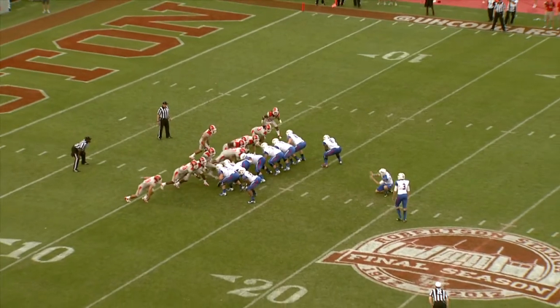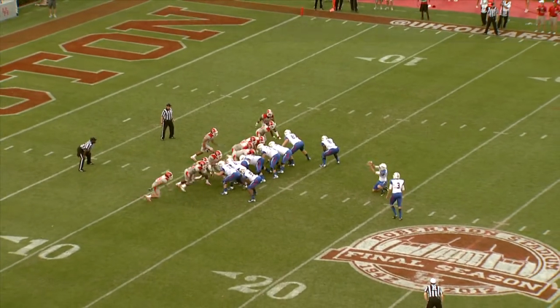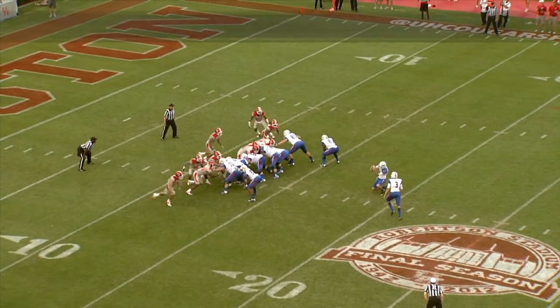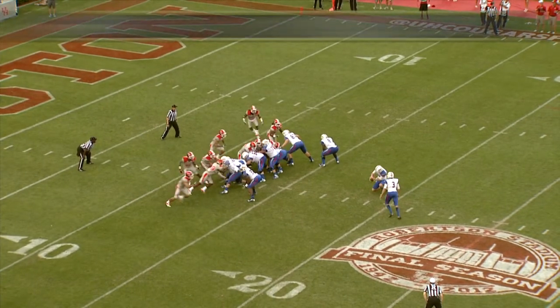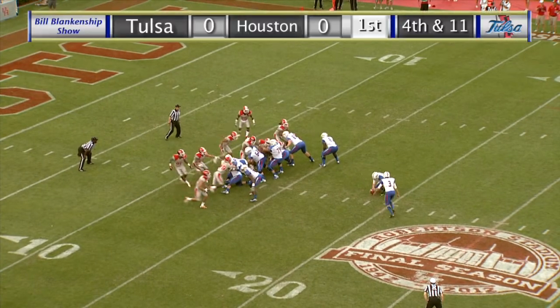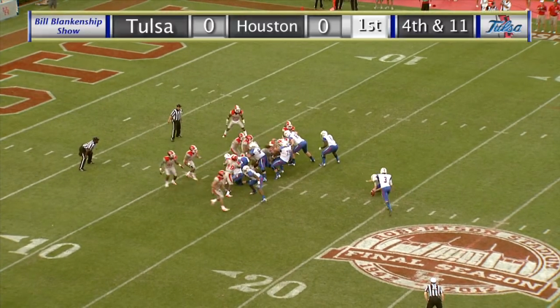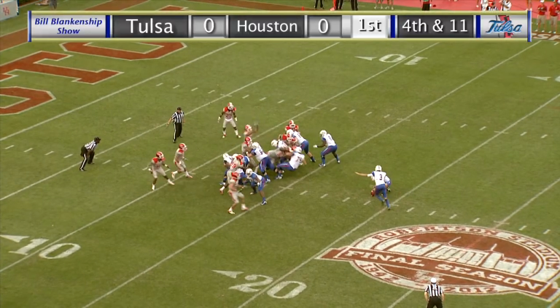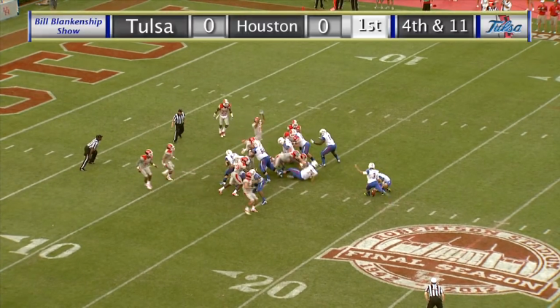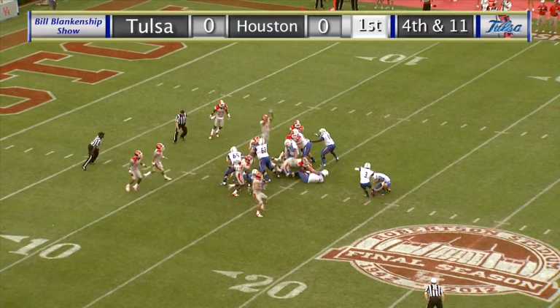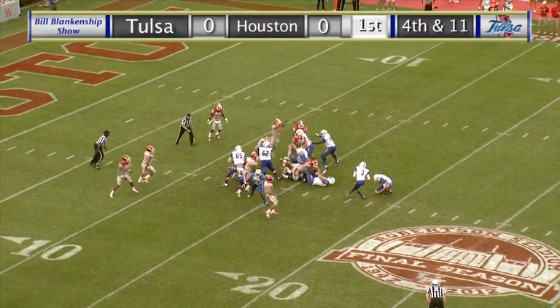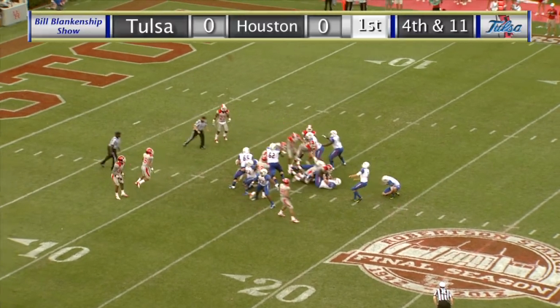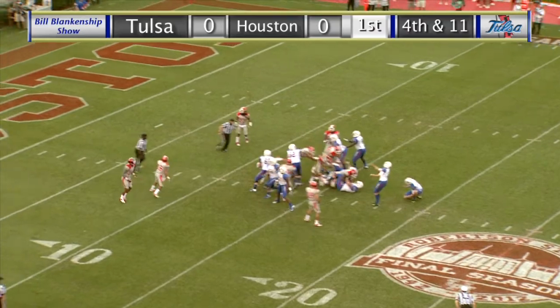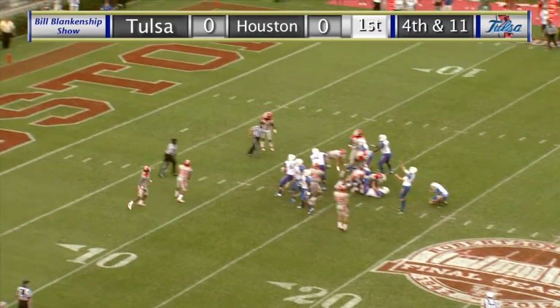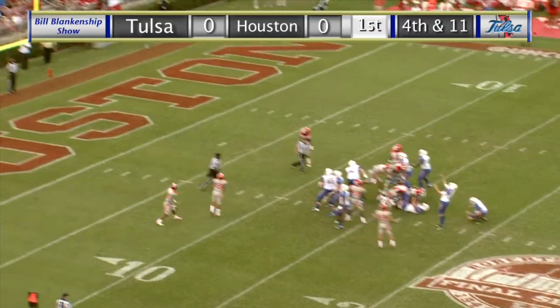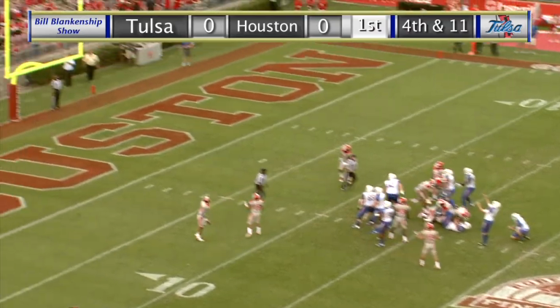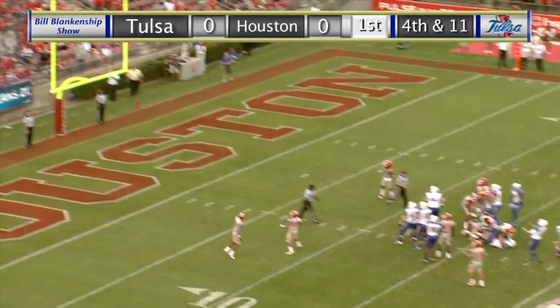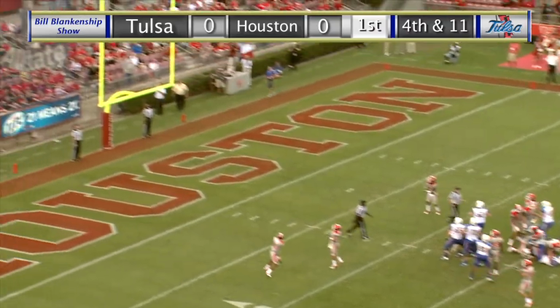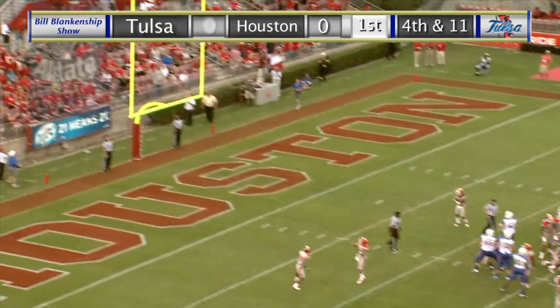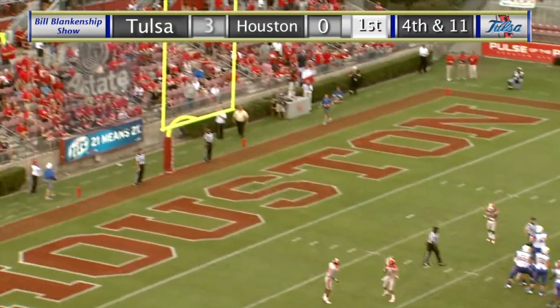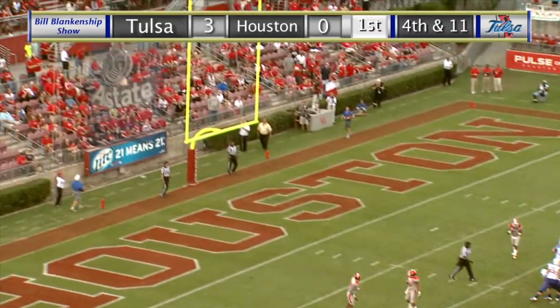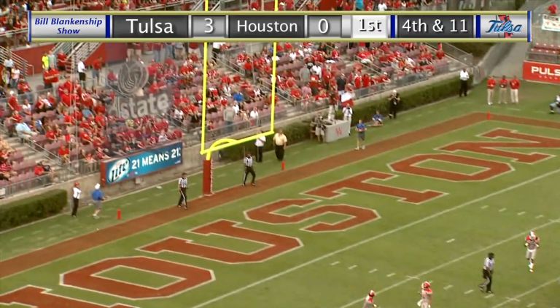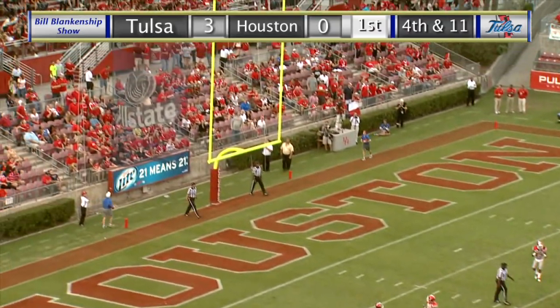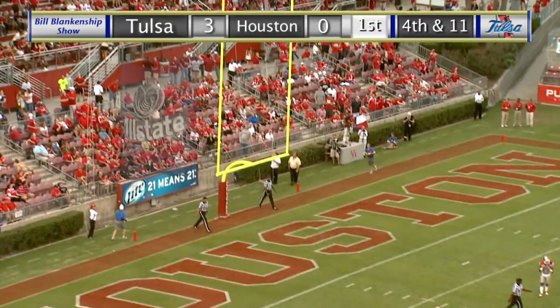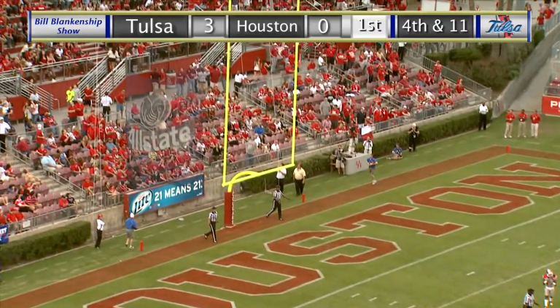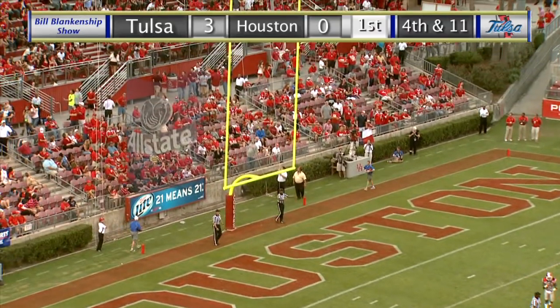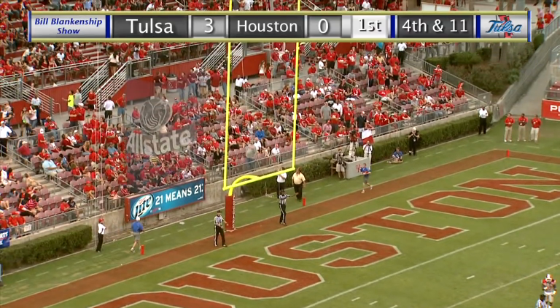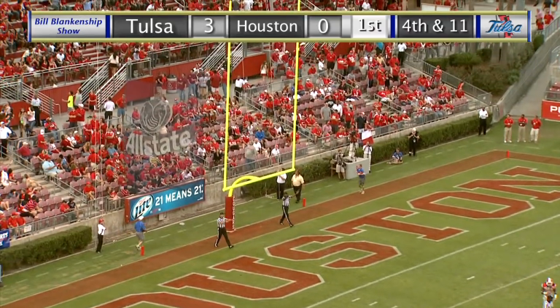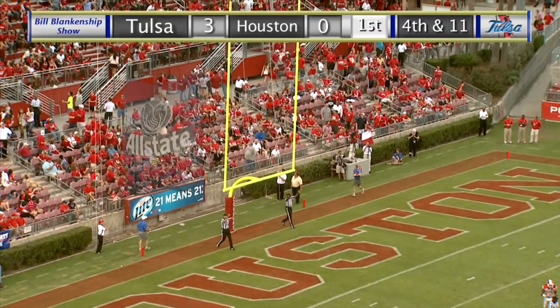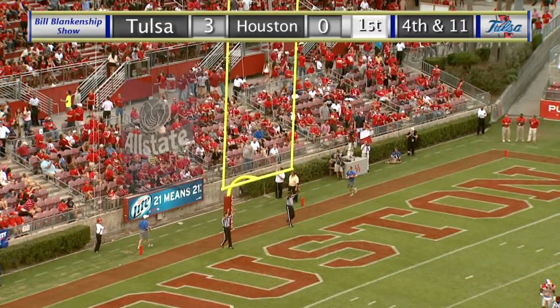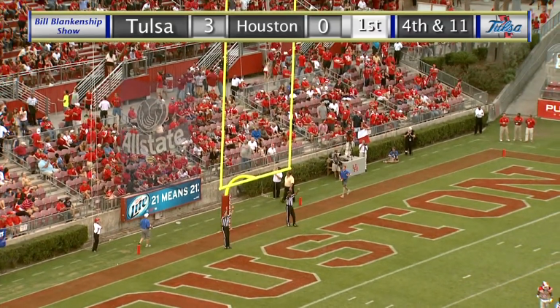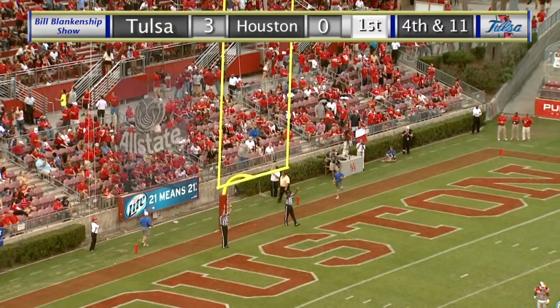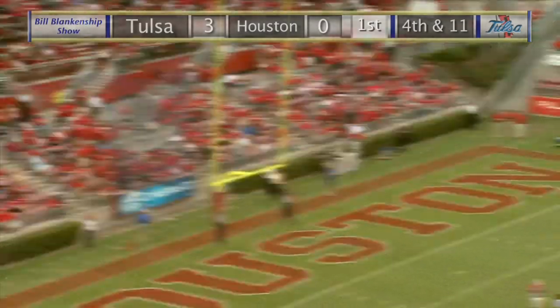Snap back, placement down, here's the kick, on the way, and it is through there.